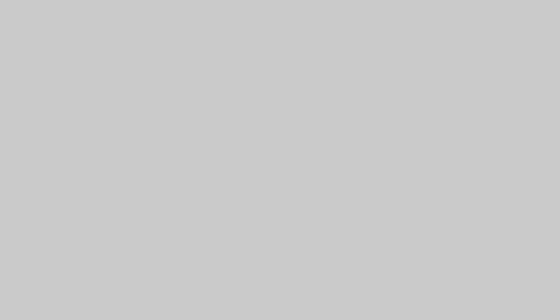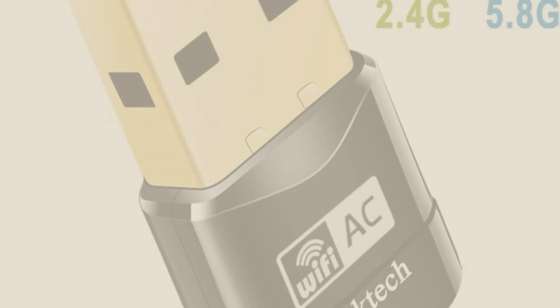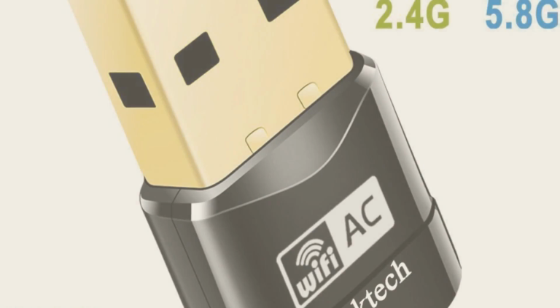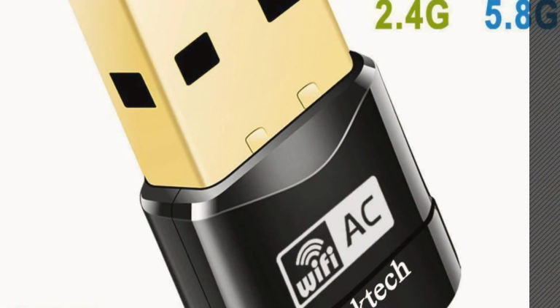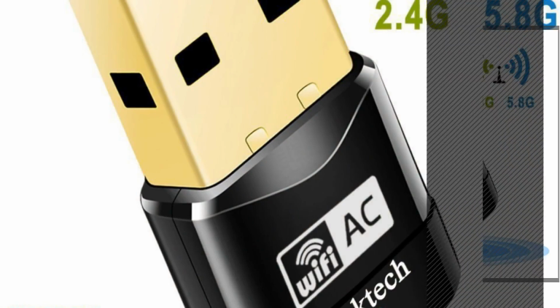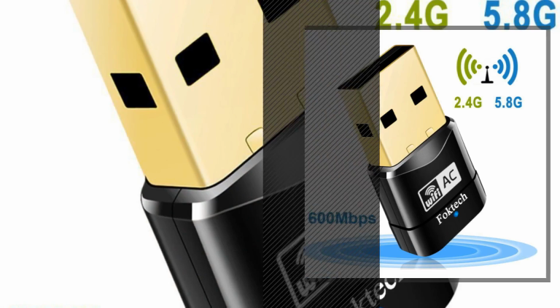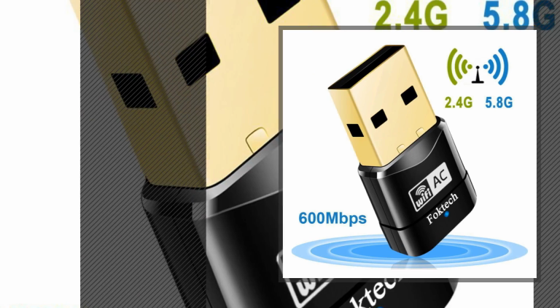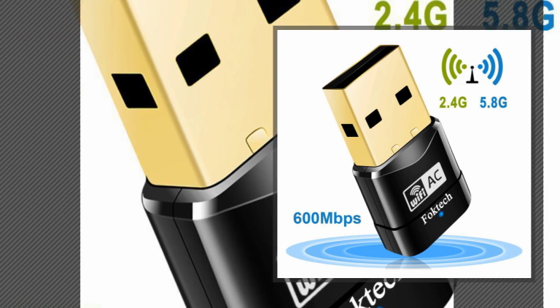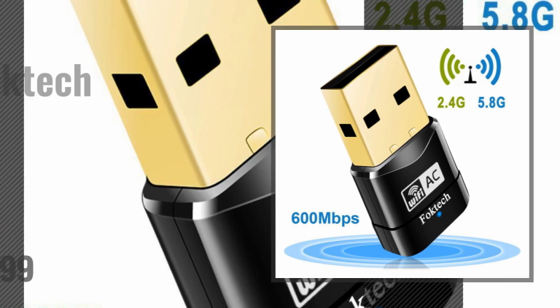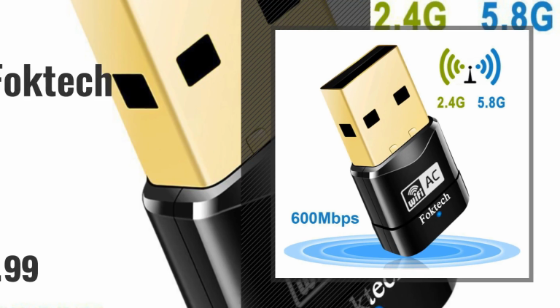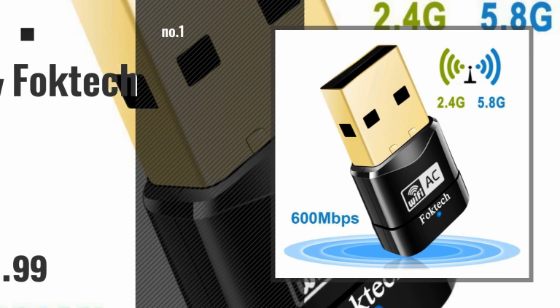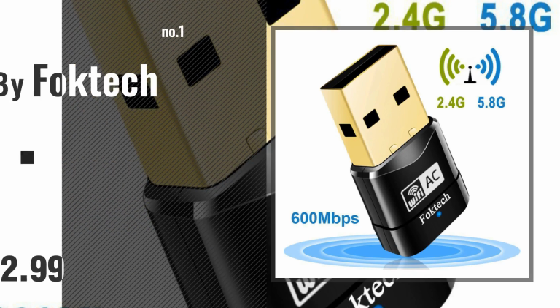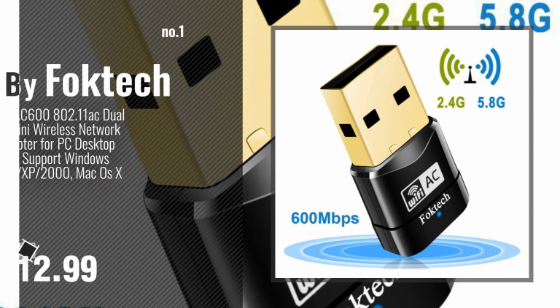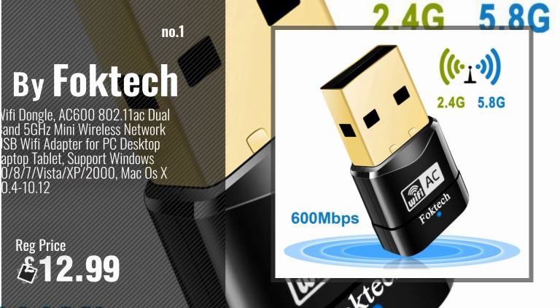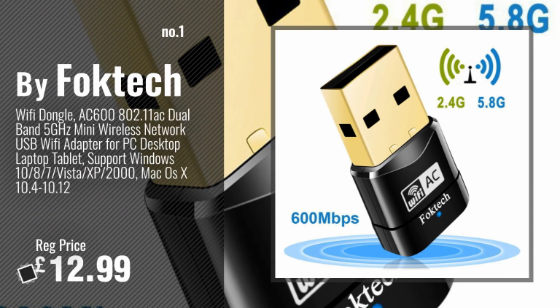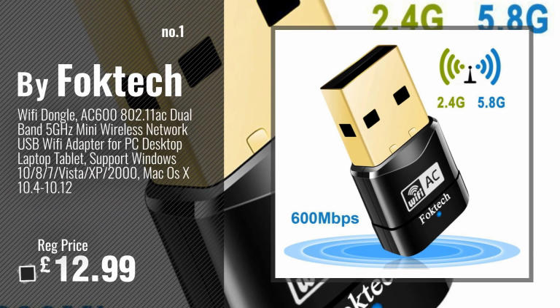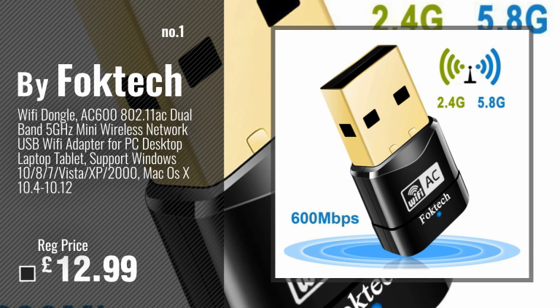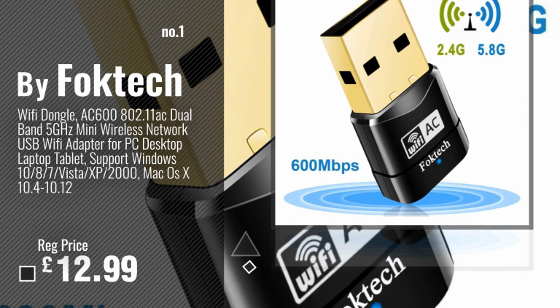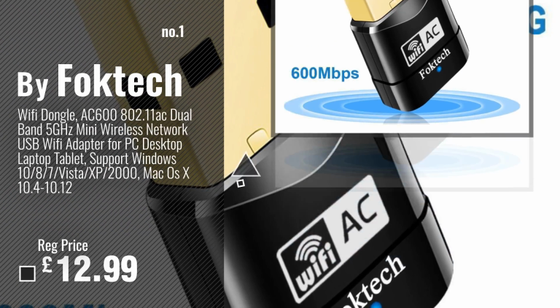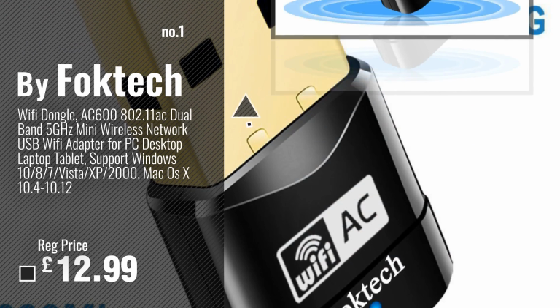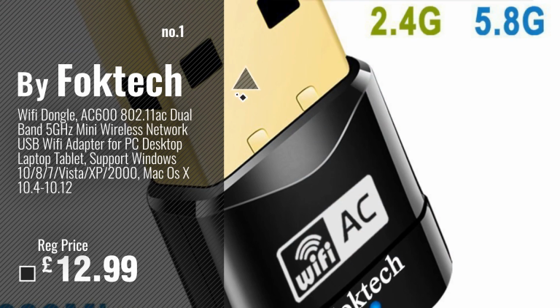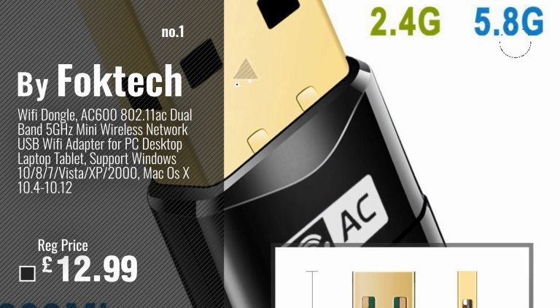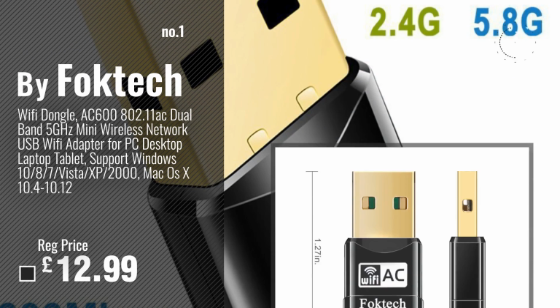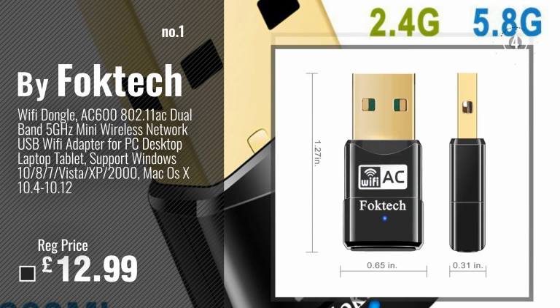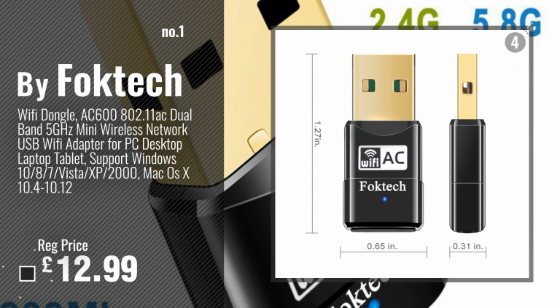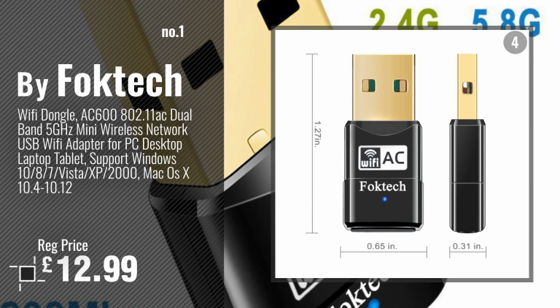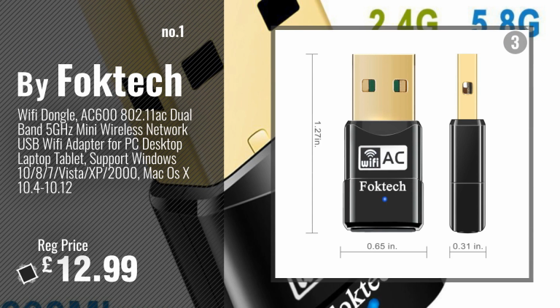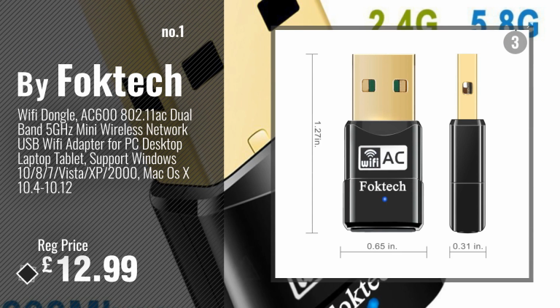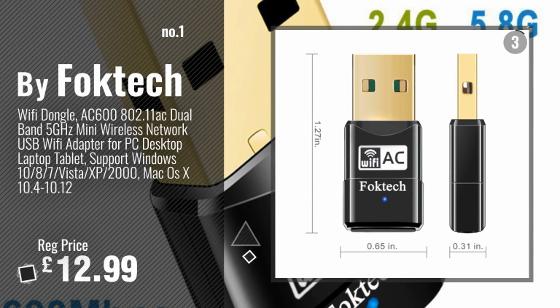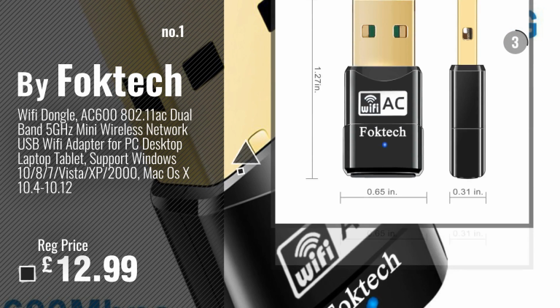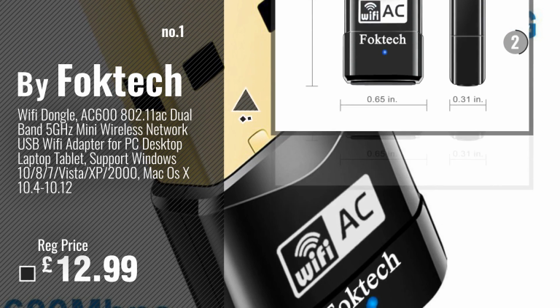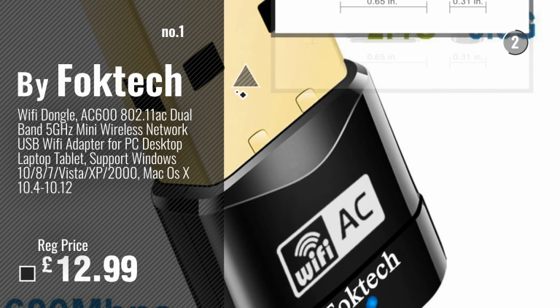Number 1, Best Seller, by FopTech. Watch this video, choose your favorite.